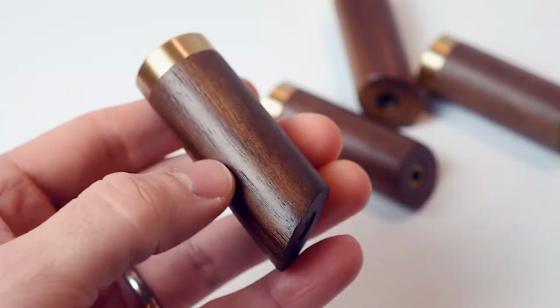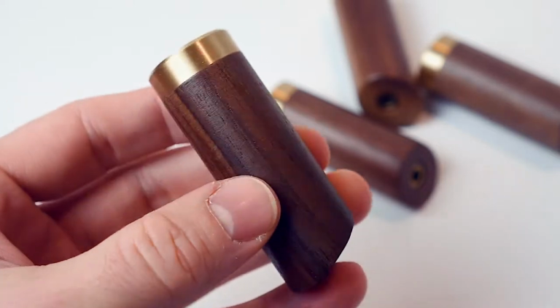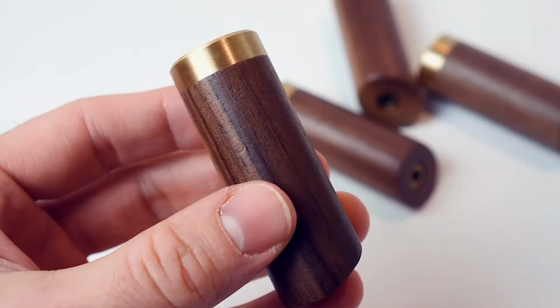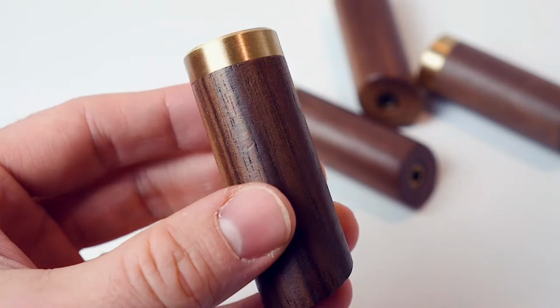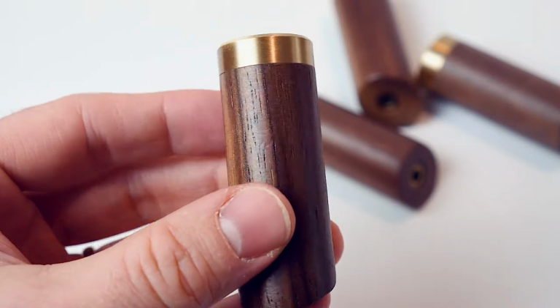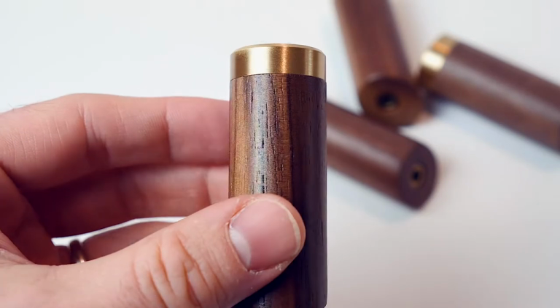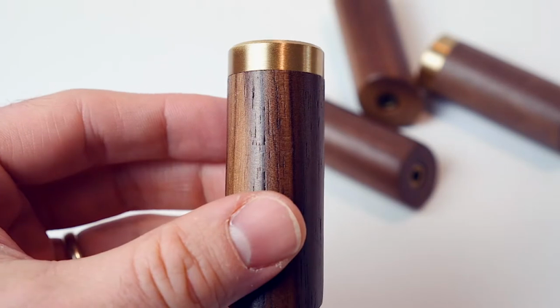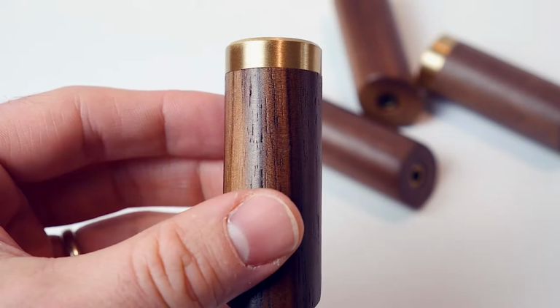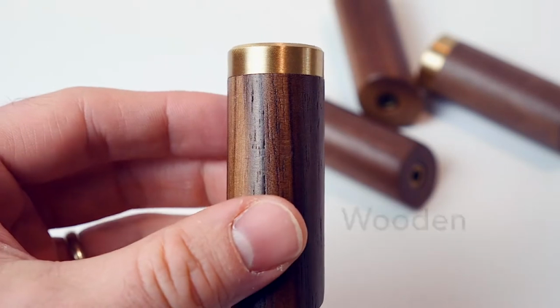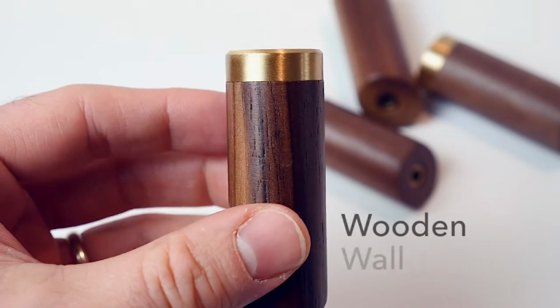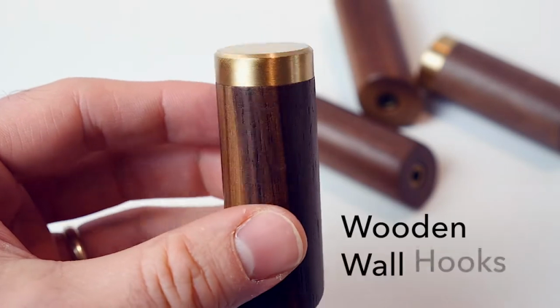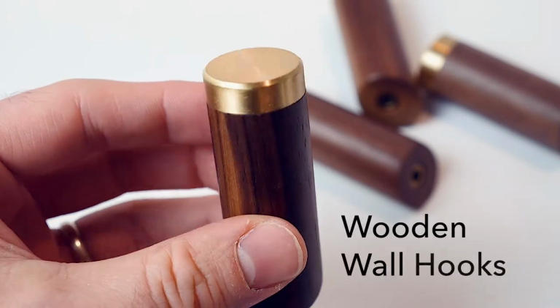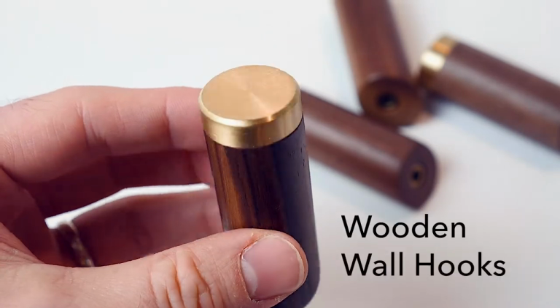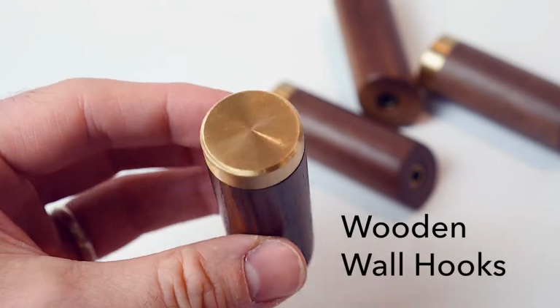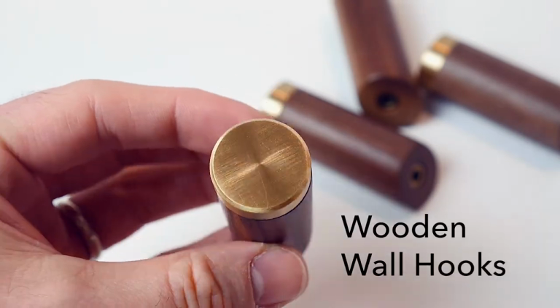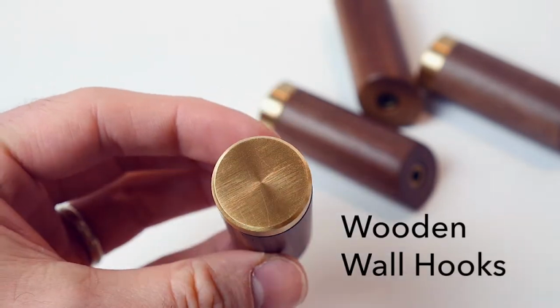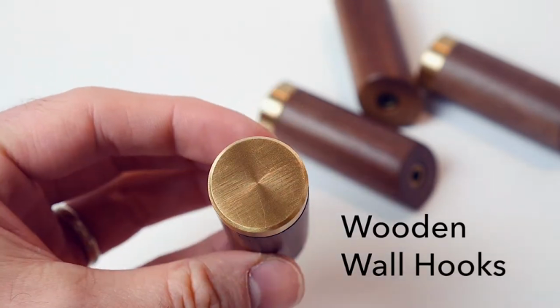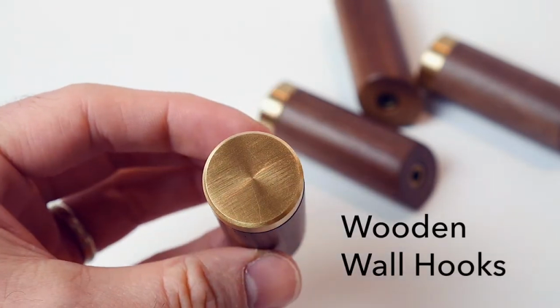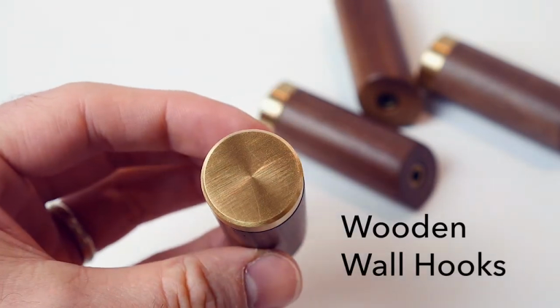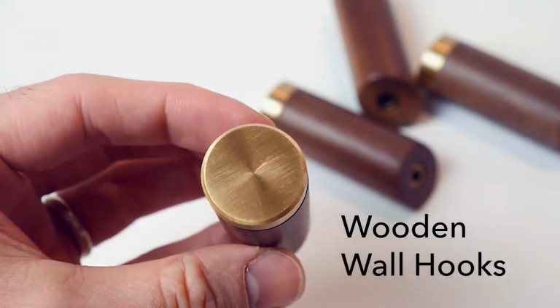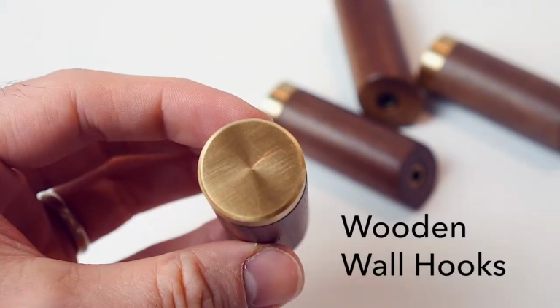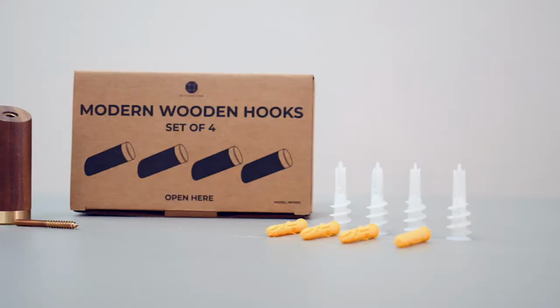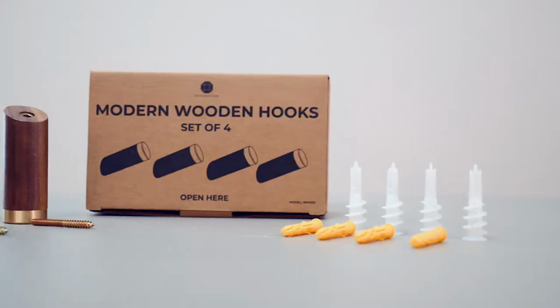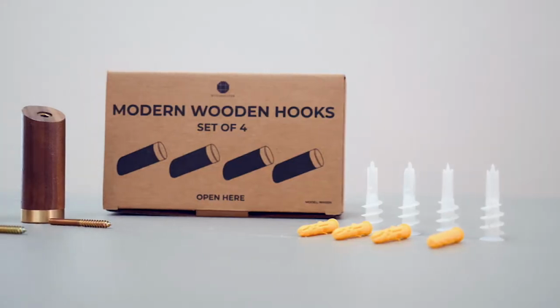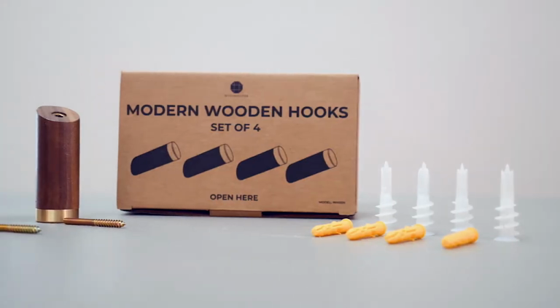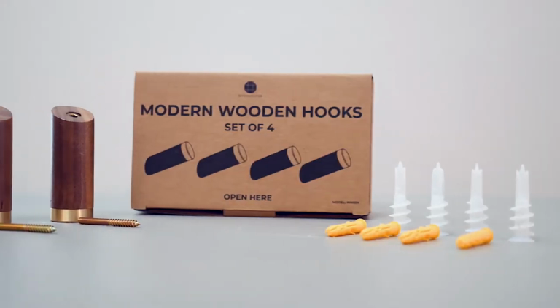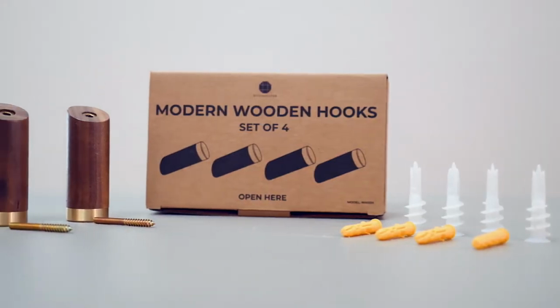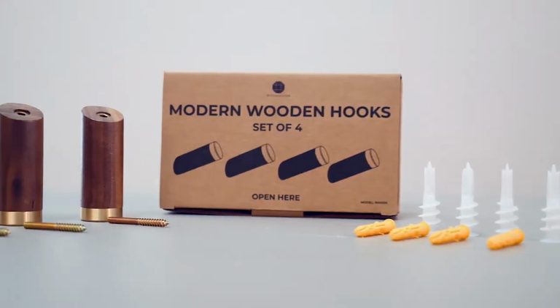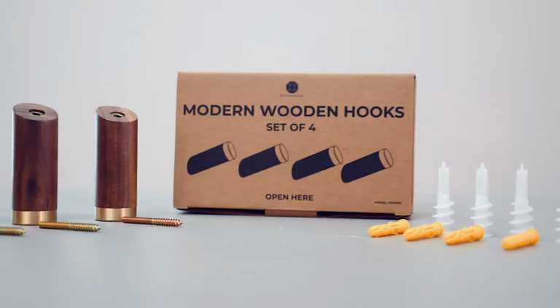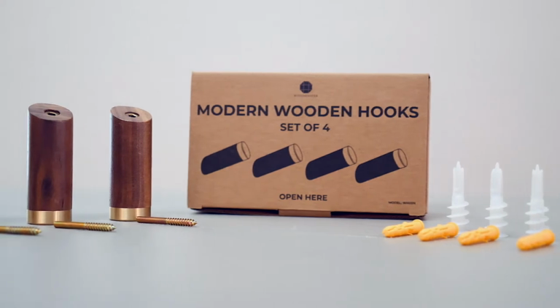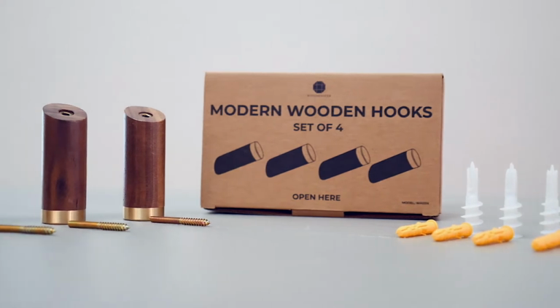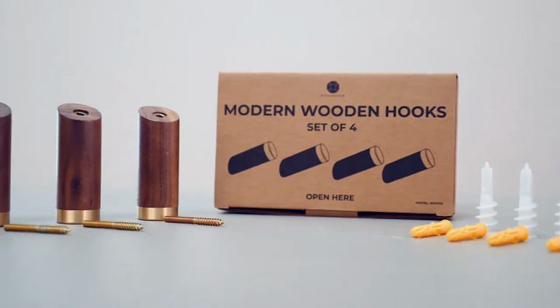Hang your coats, jackets, hats, and more in style with these modern wood wall hooks.